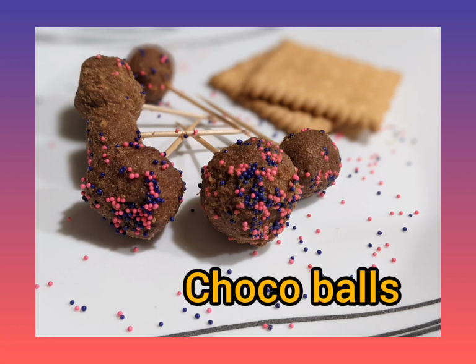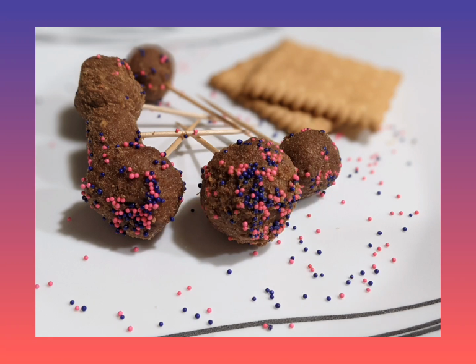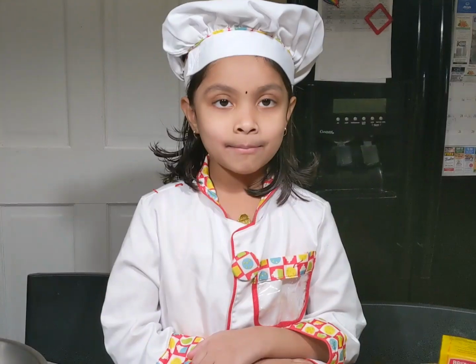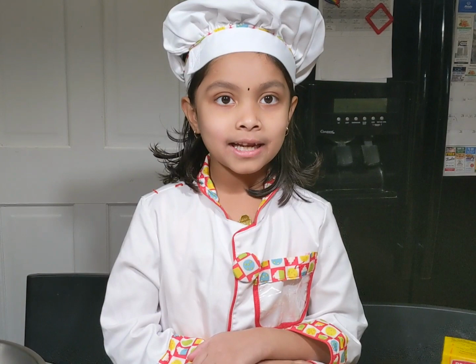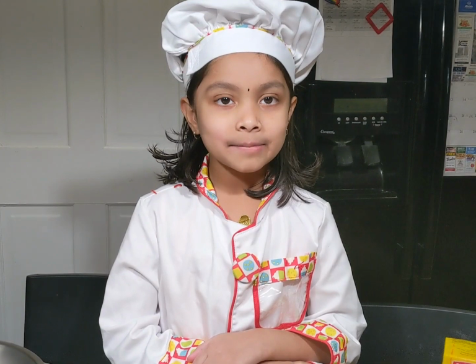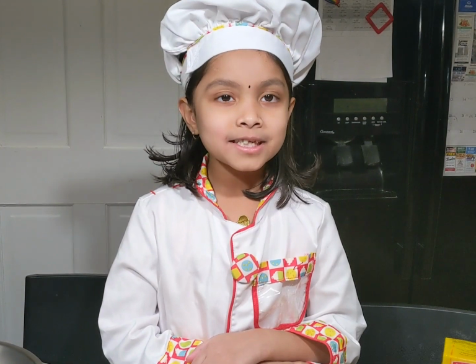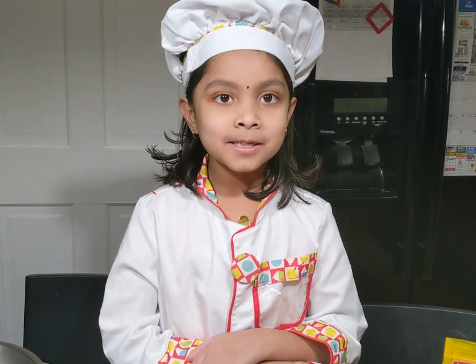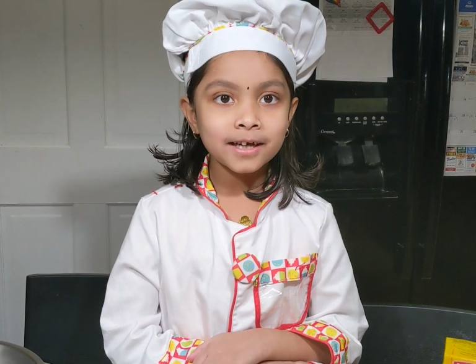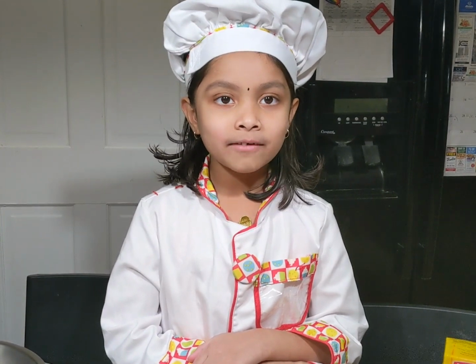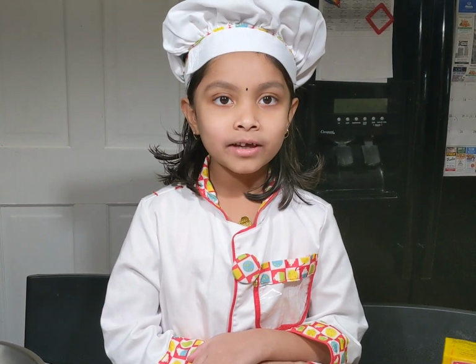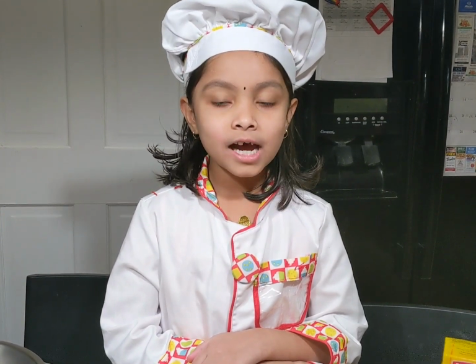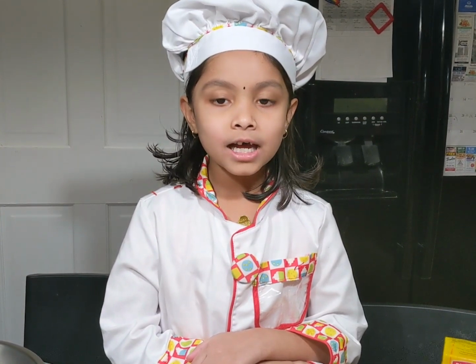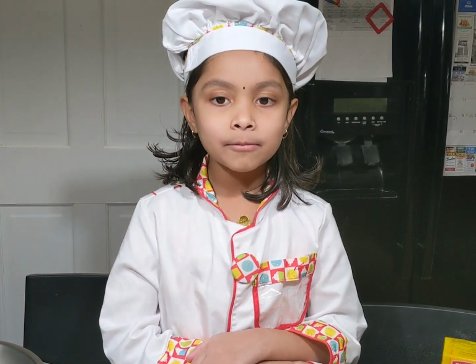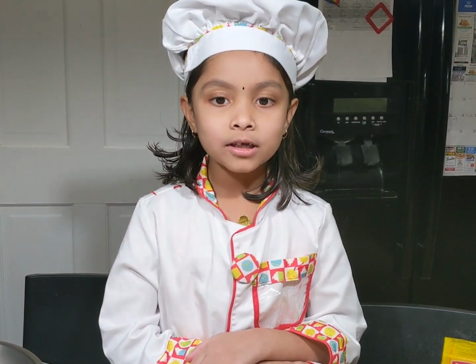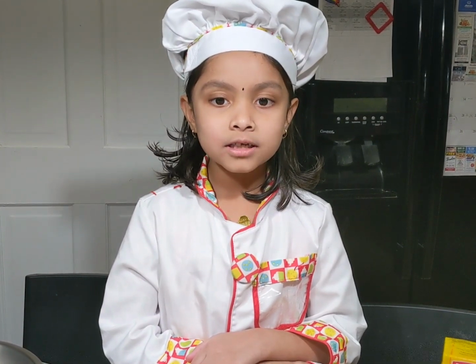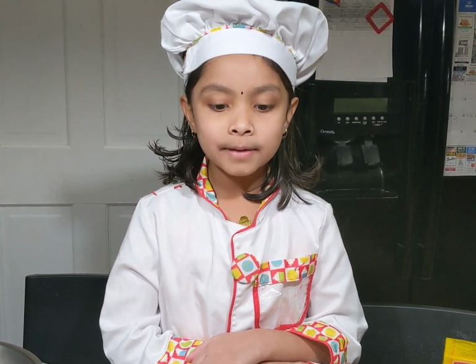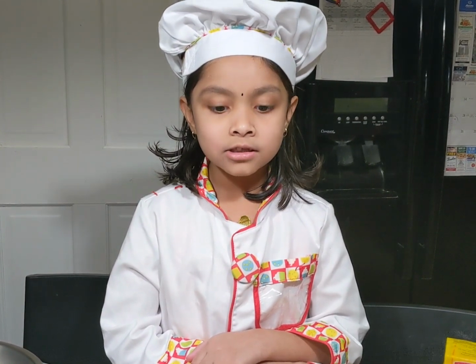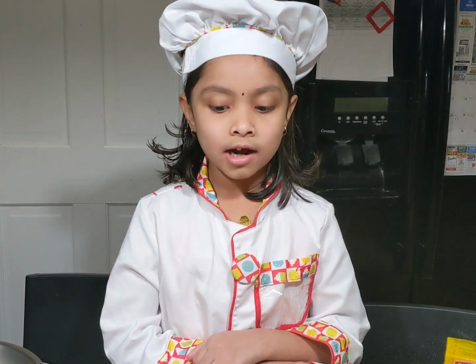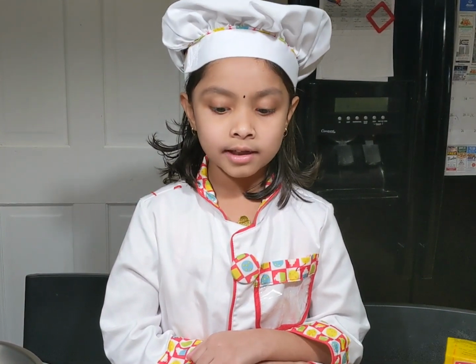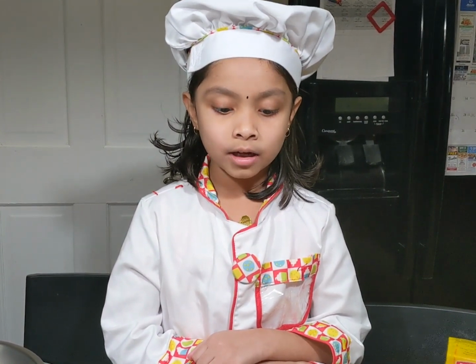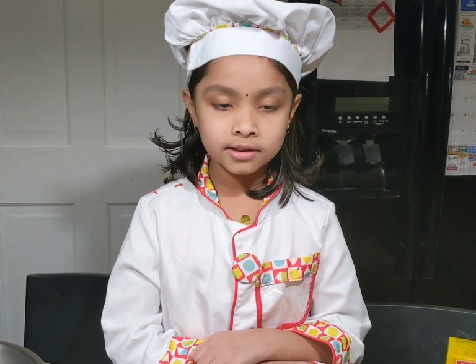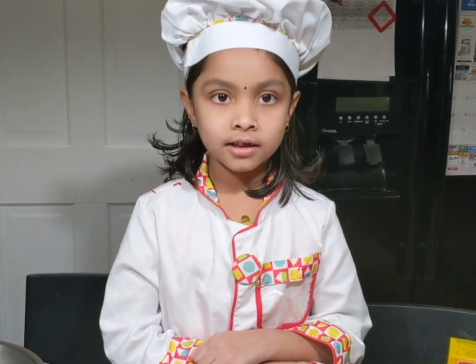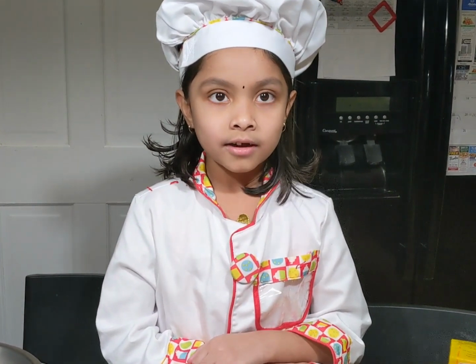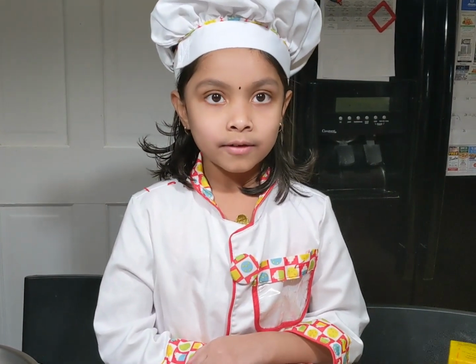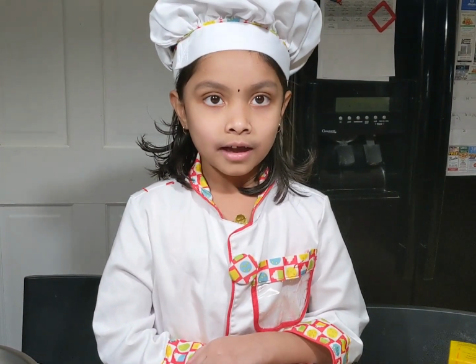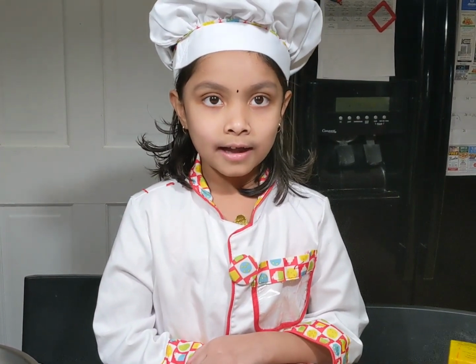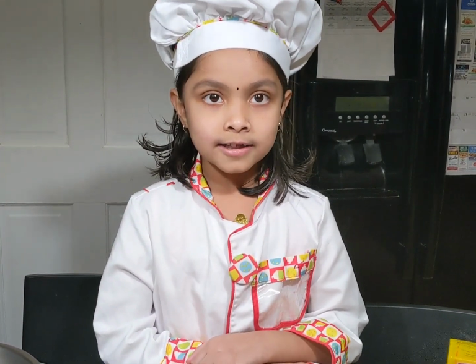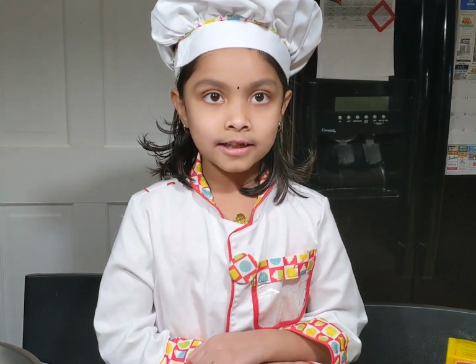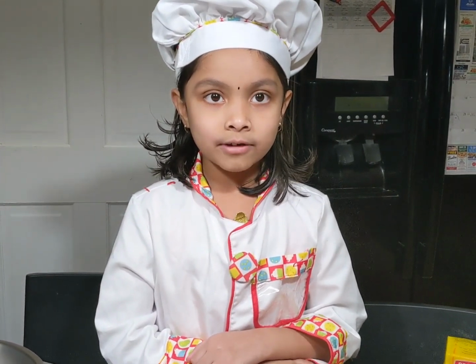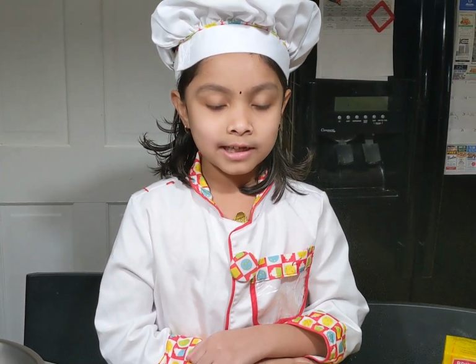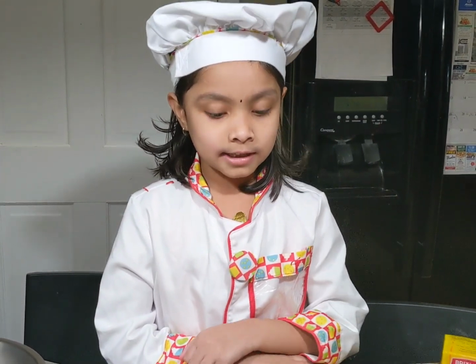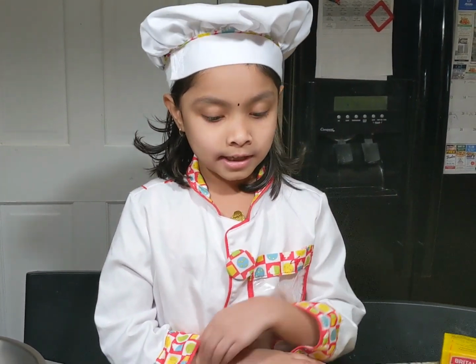Hi, my name is Asikavi. I am going to make chocolate balls. I'll tell you what I need.